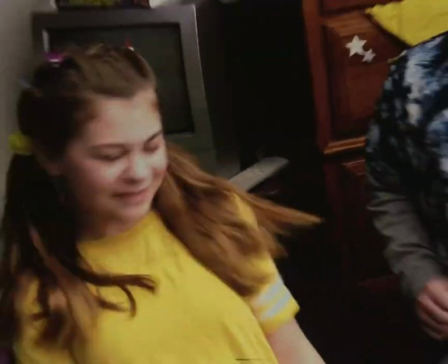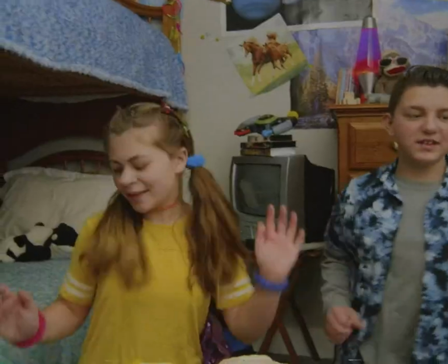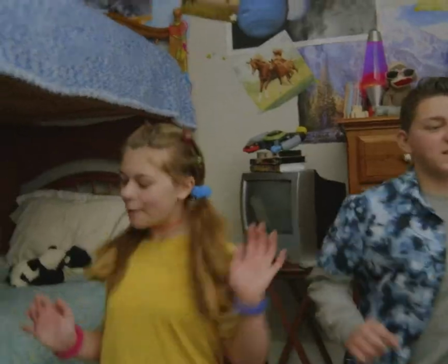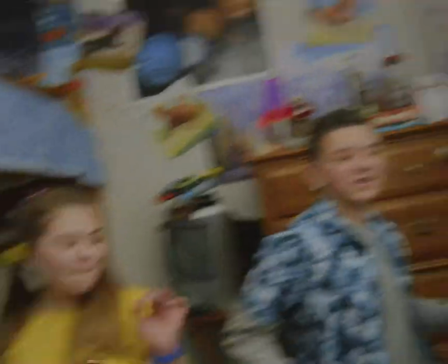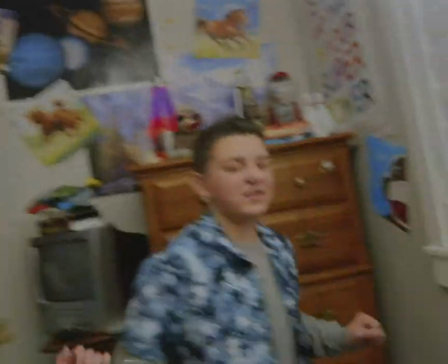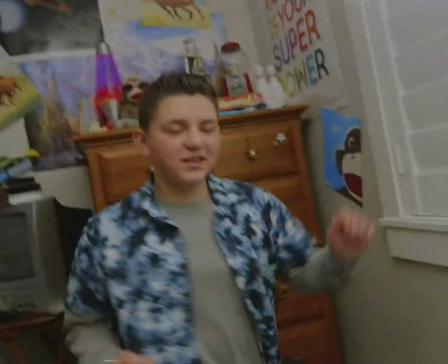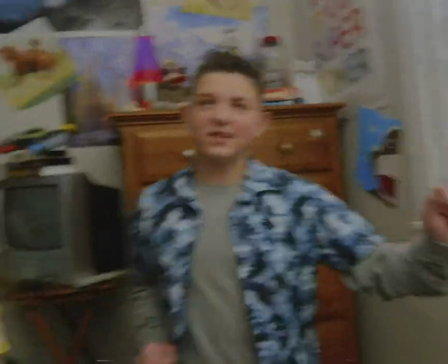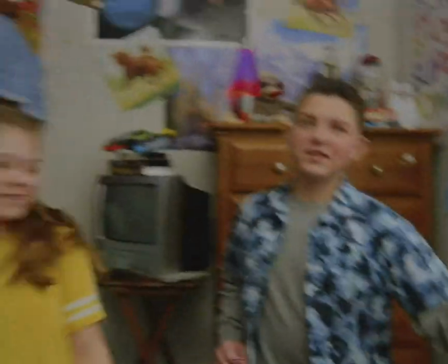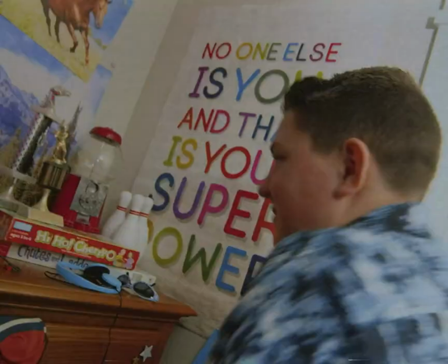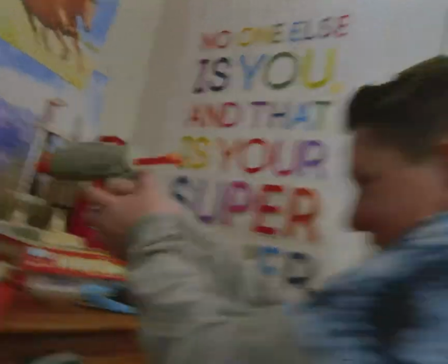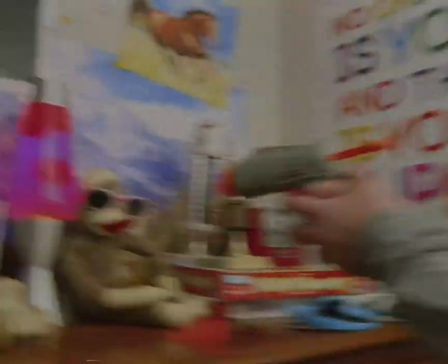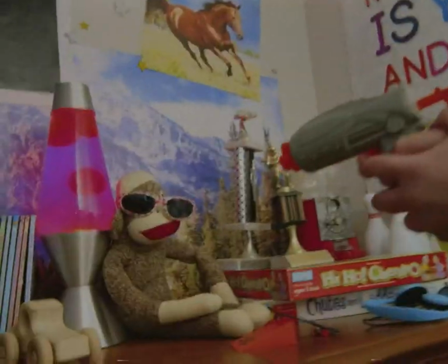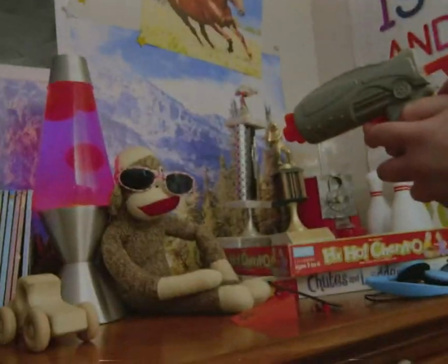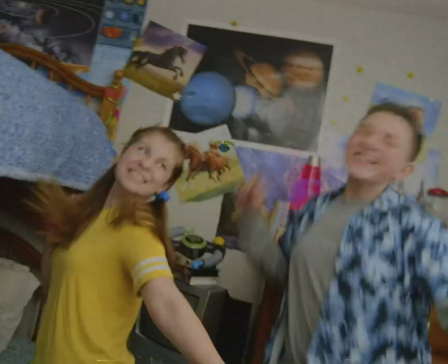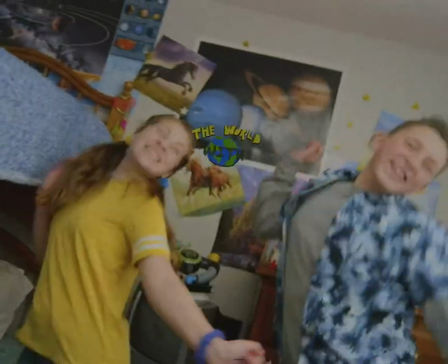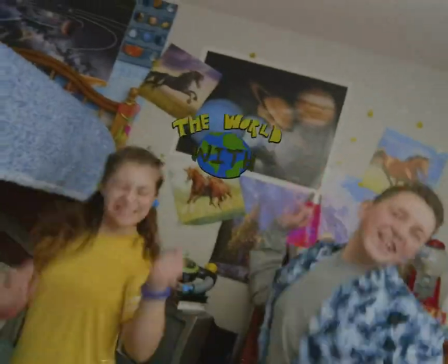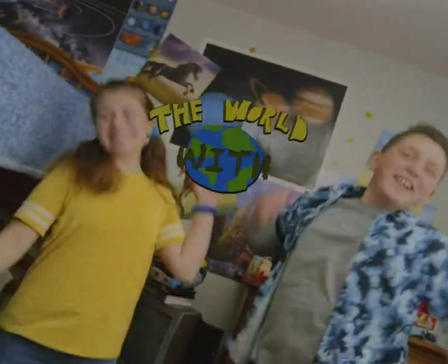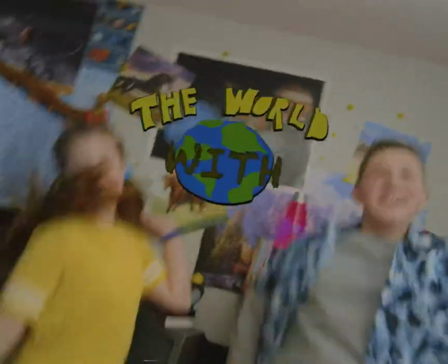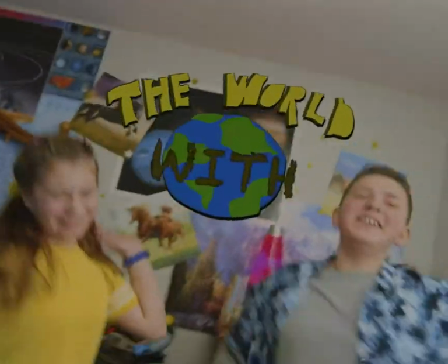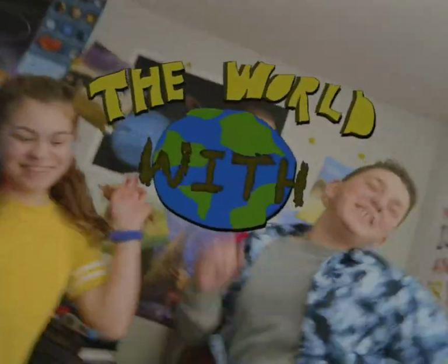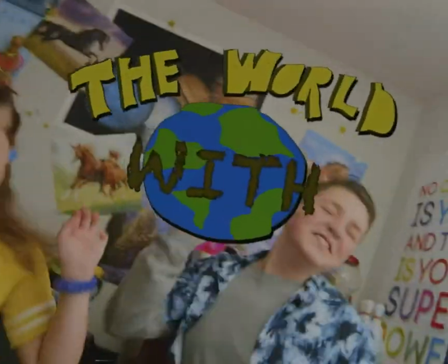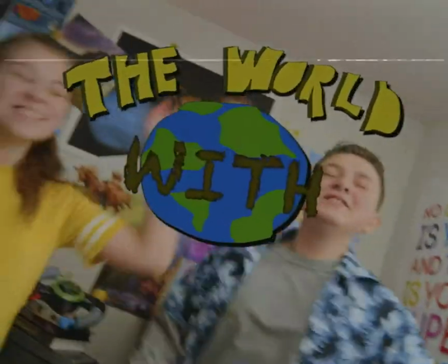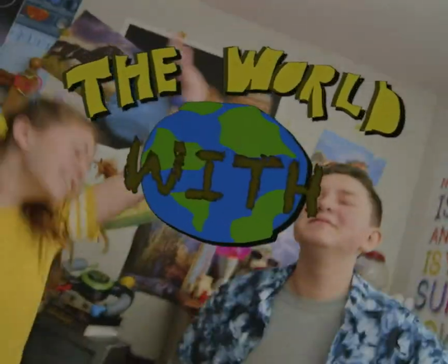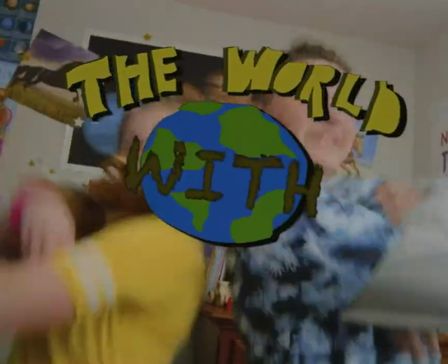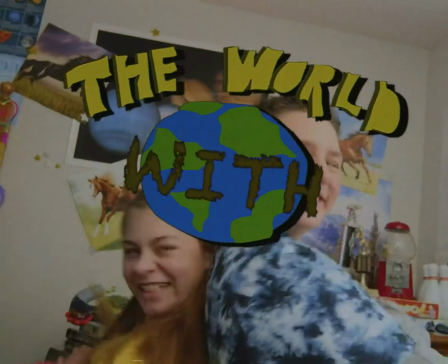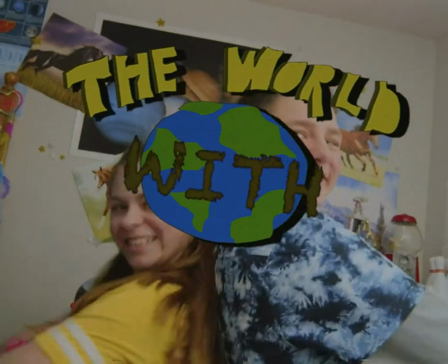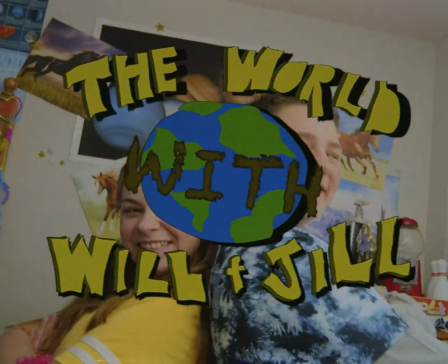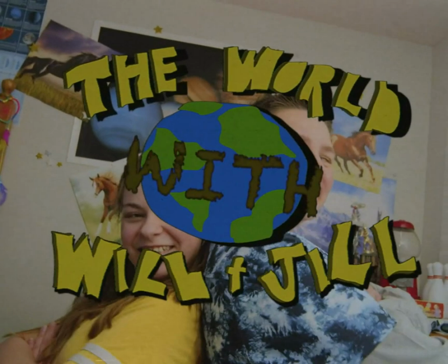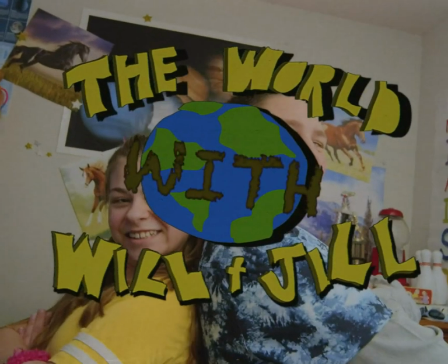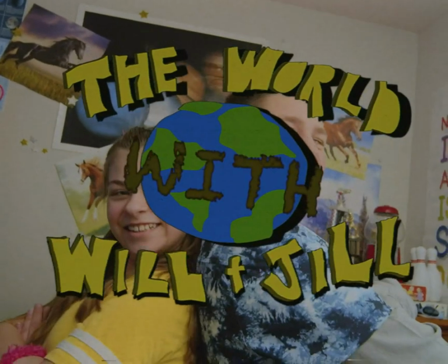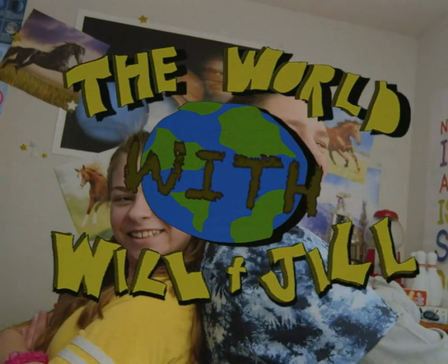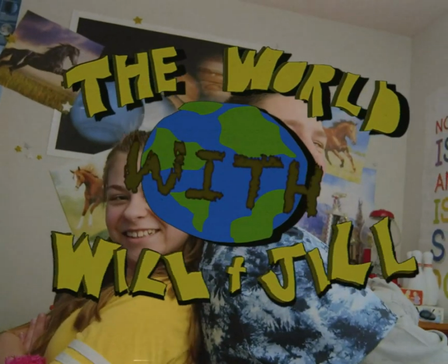We're all gonna die, but it's not time to kill. So let's go see the world with Will and Jill.